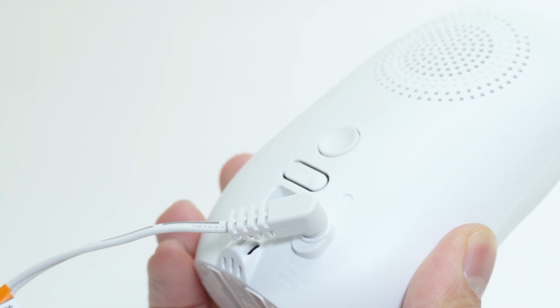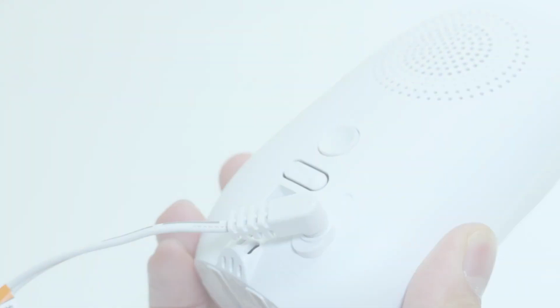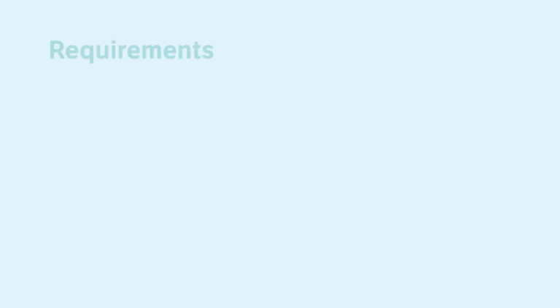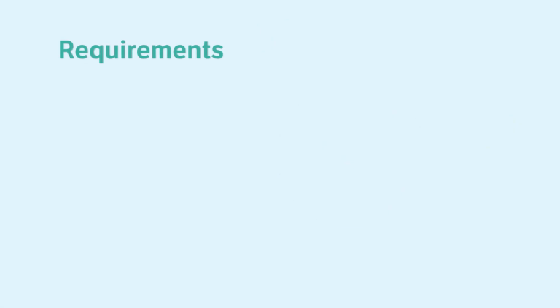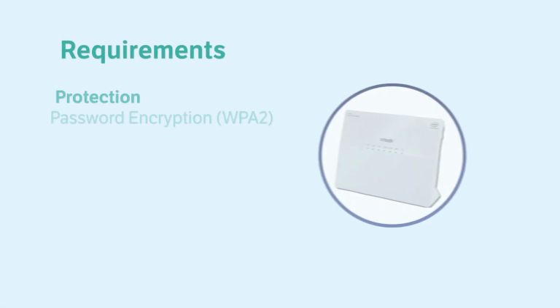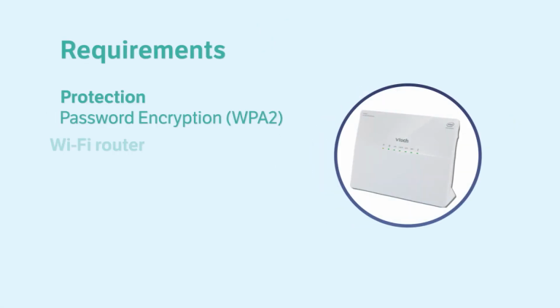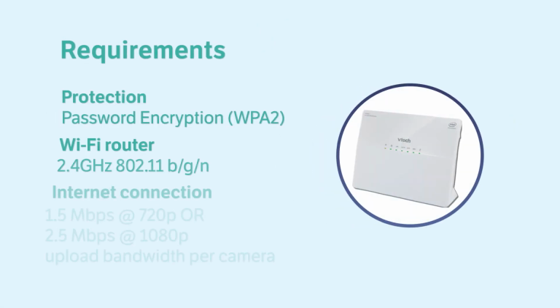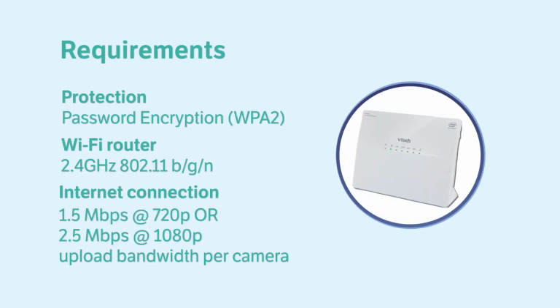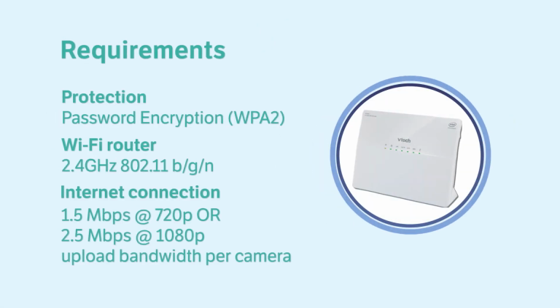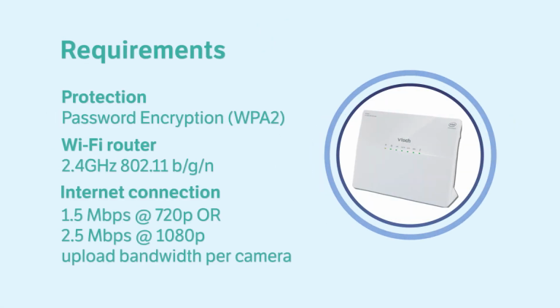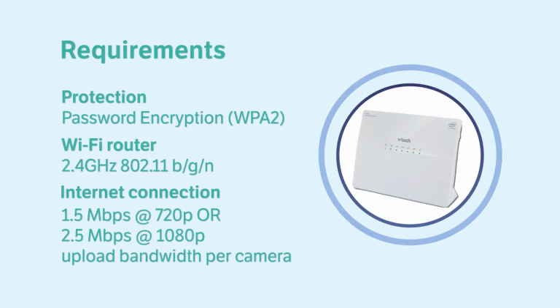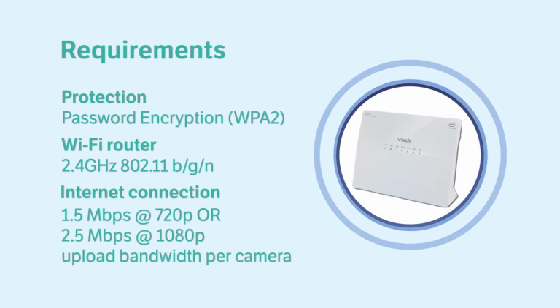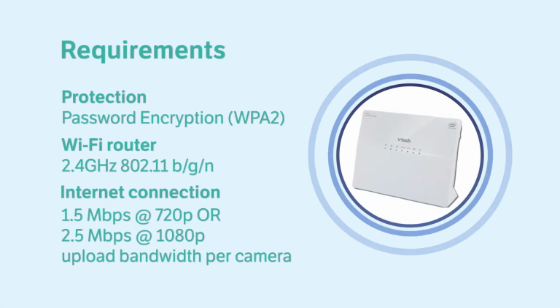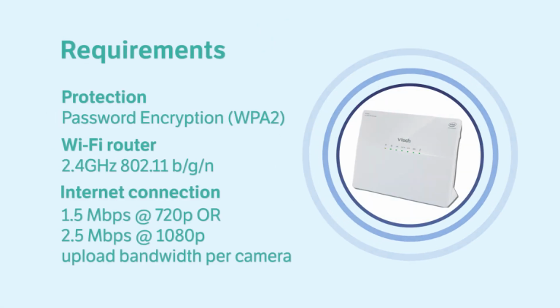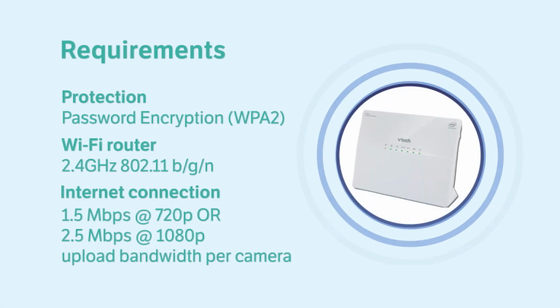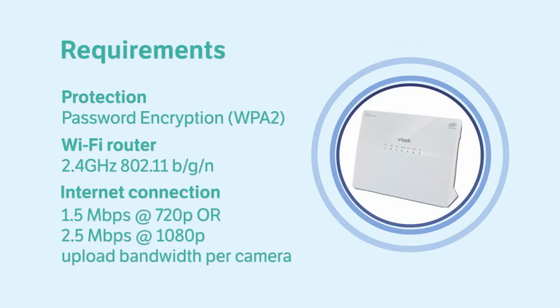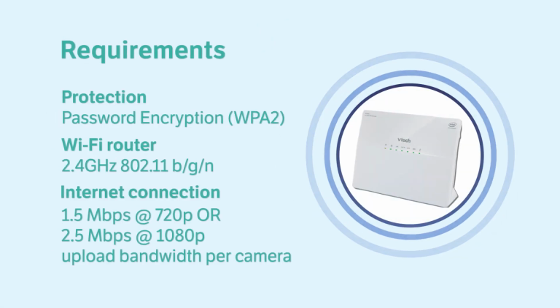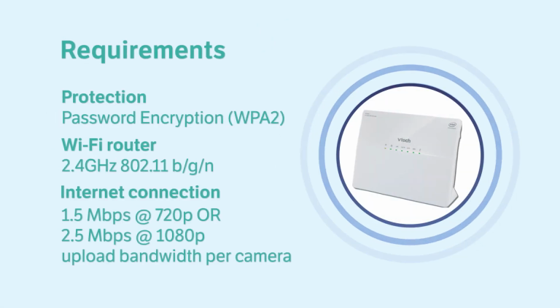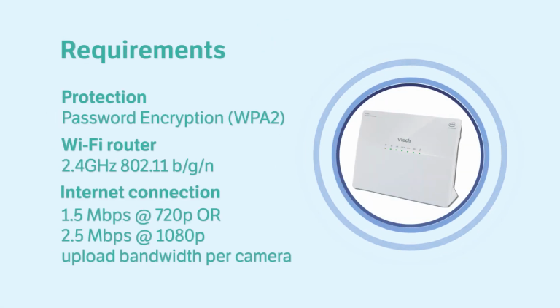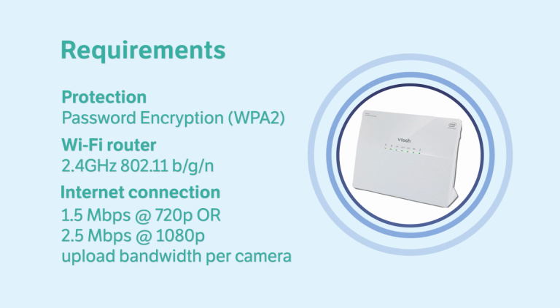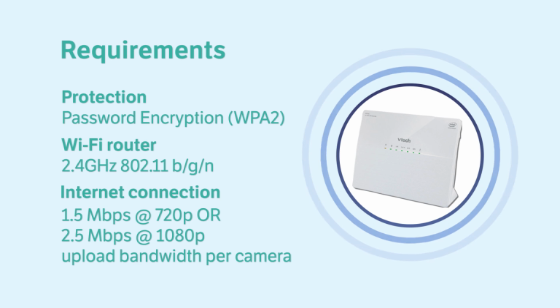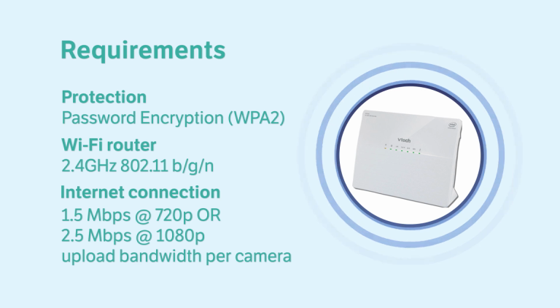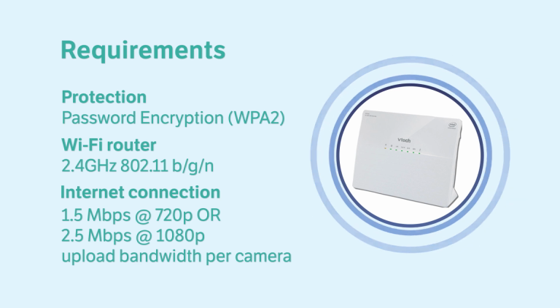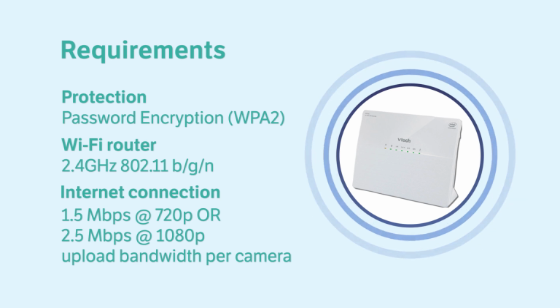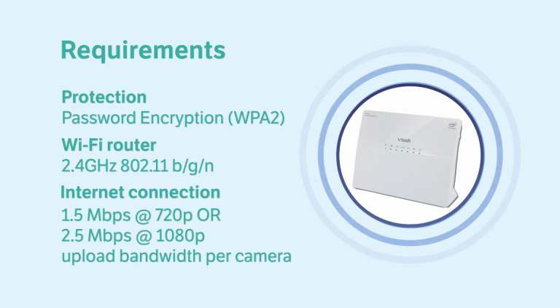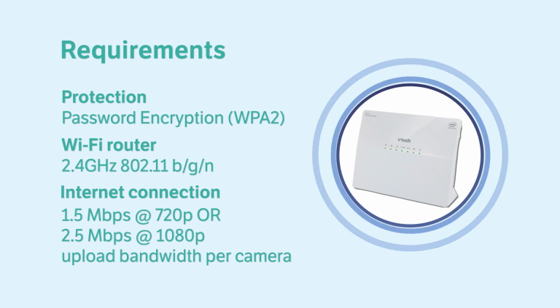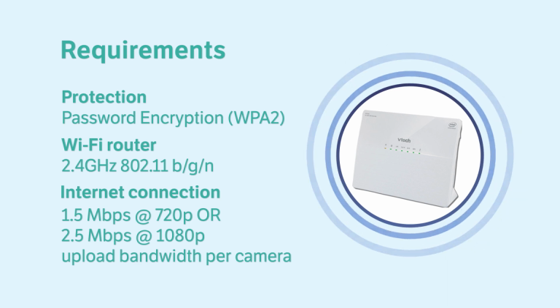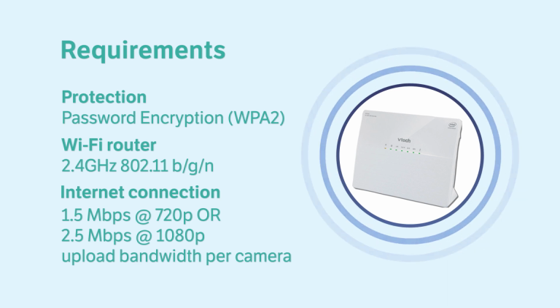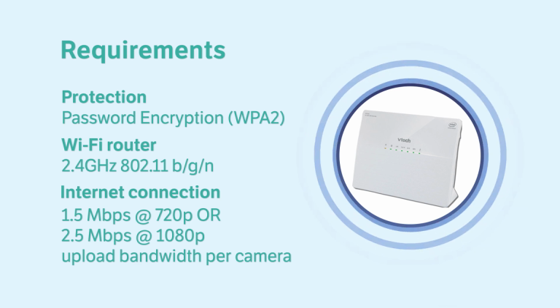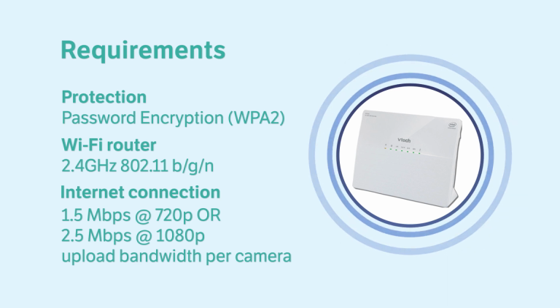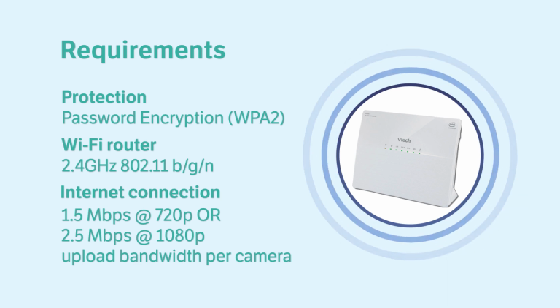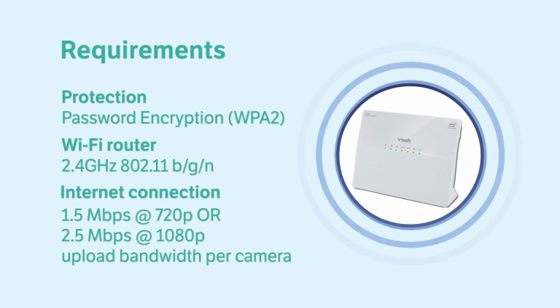Also, check that your Wi-Fi network is online, password protected, and your internet speed meets the minimum requirements for streaming video.